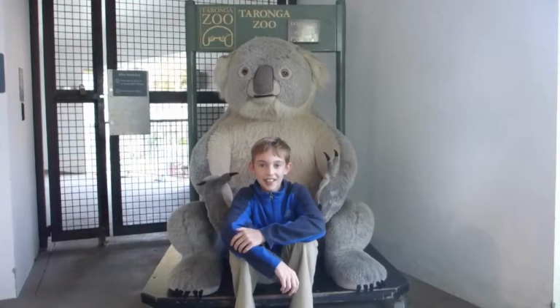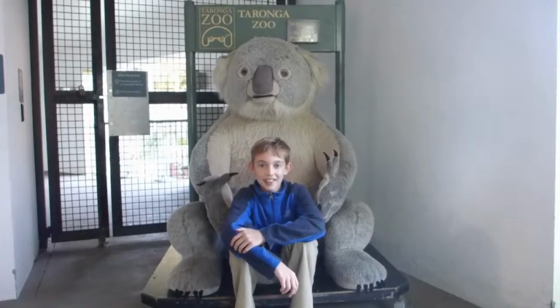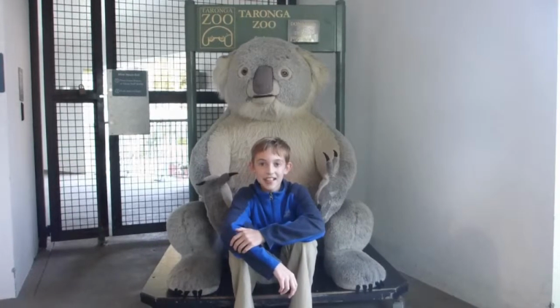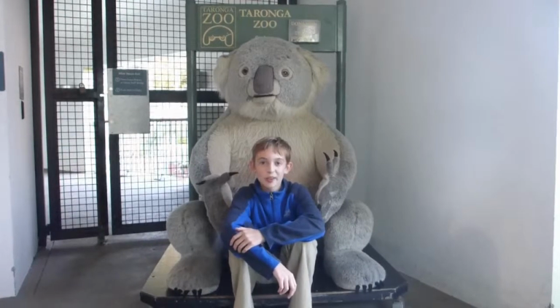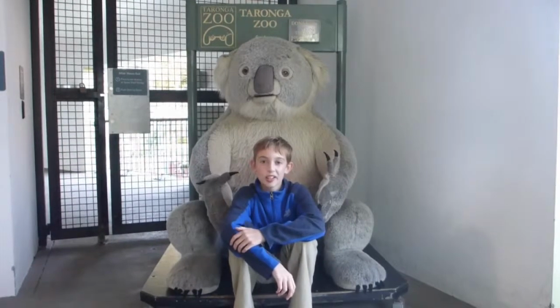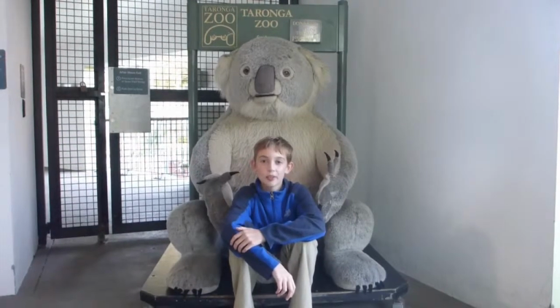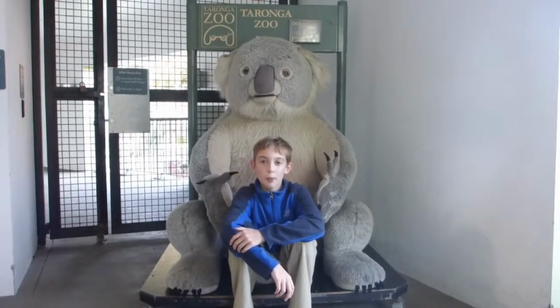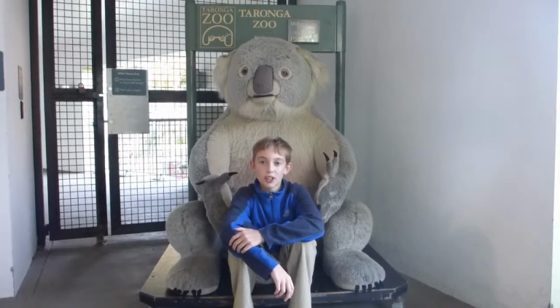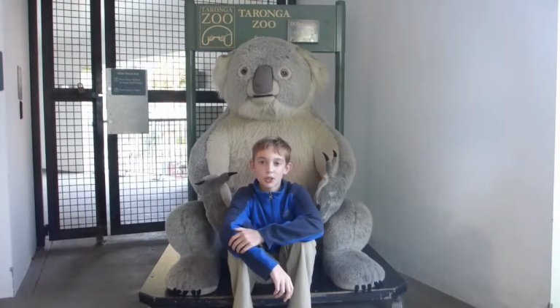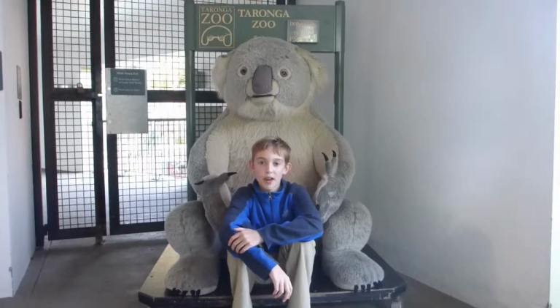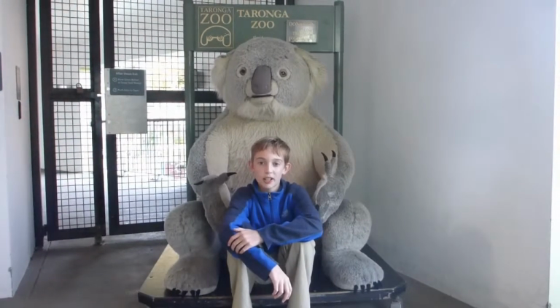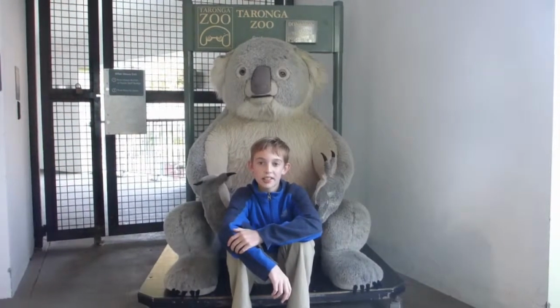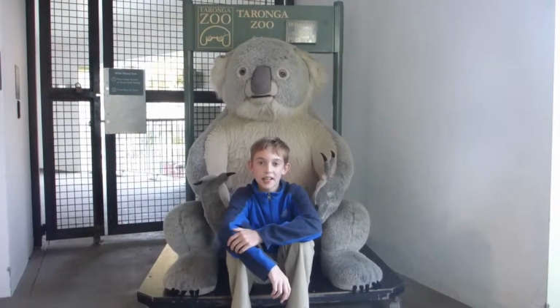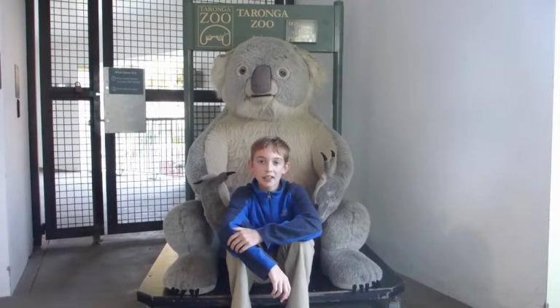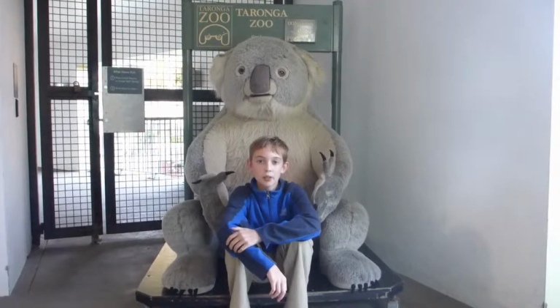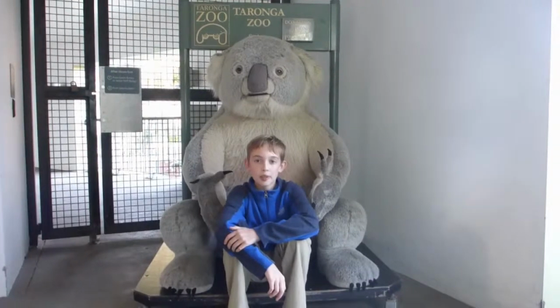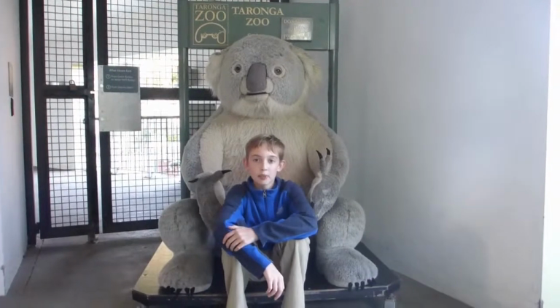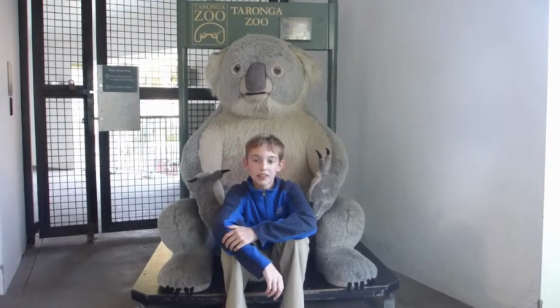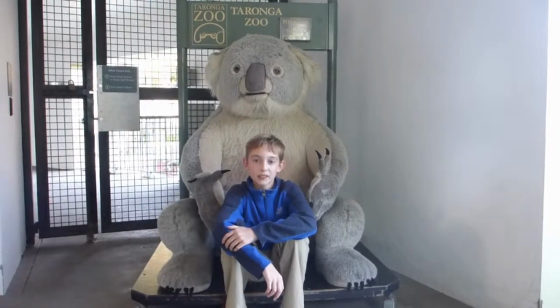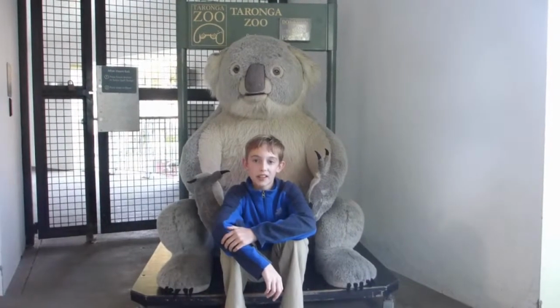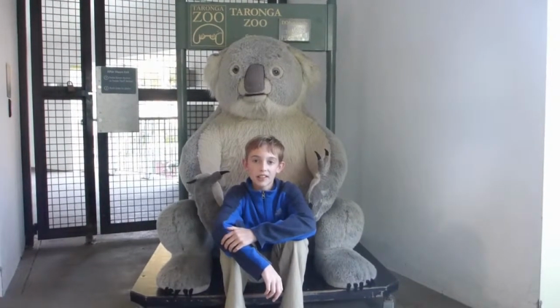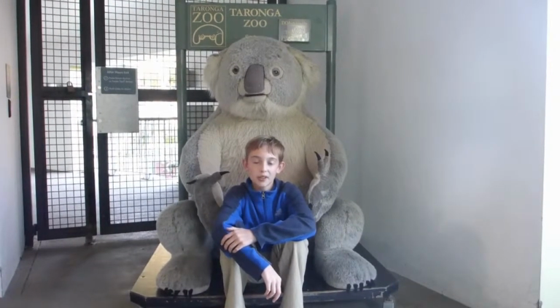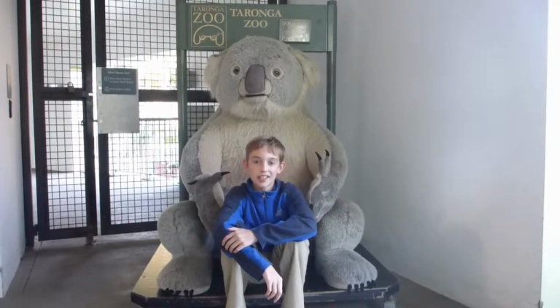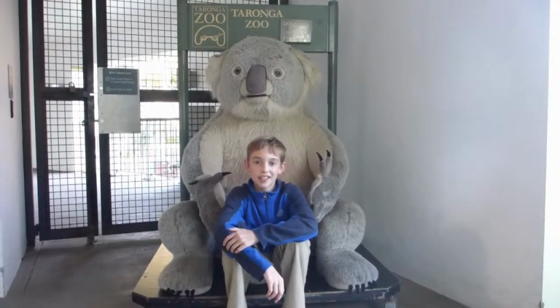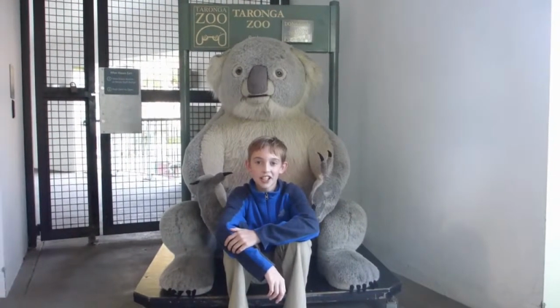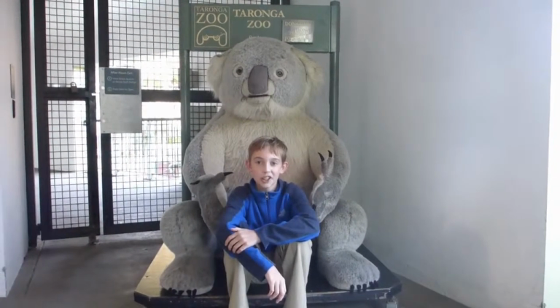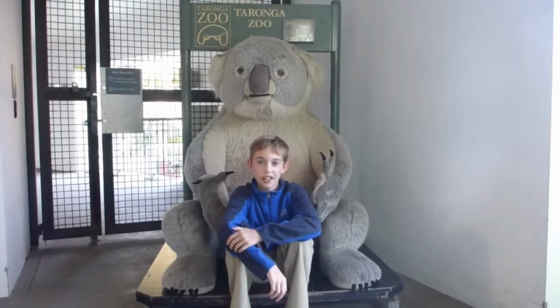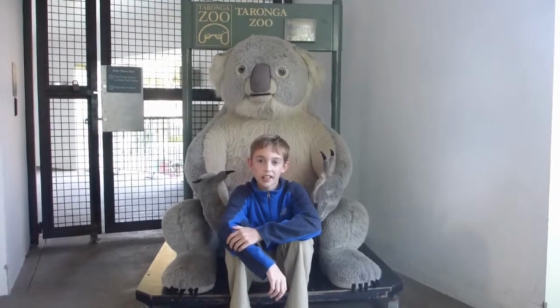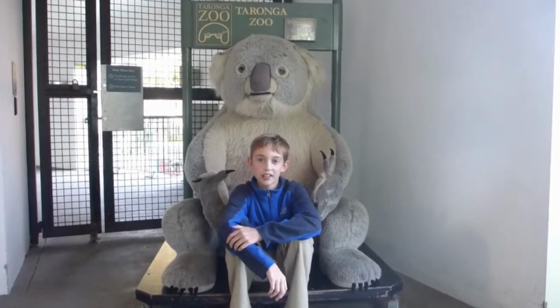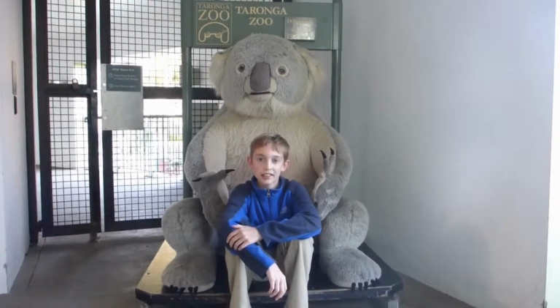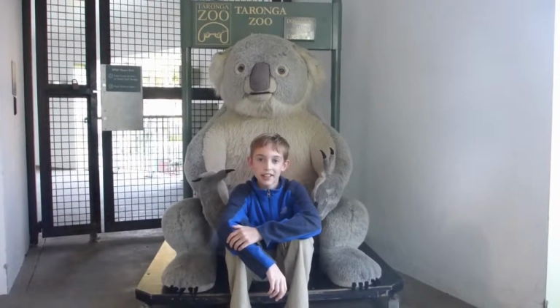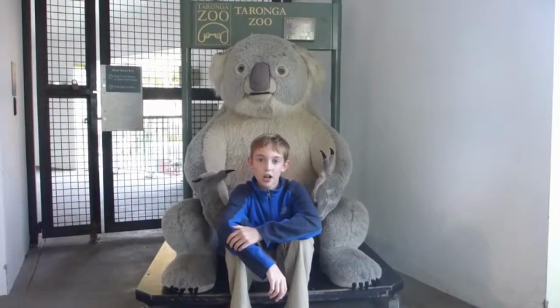This is Tyler with another episode of Traveling, and today we're going to be exploring the Taronga Zoo in Sydney, Australia. So let's go!